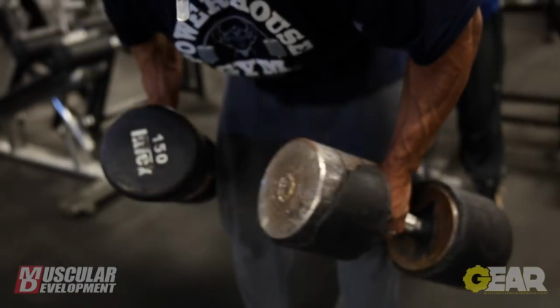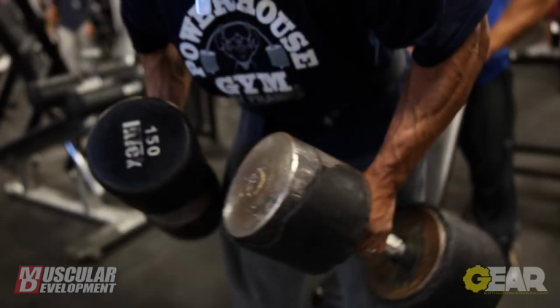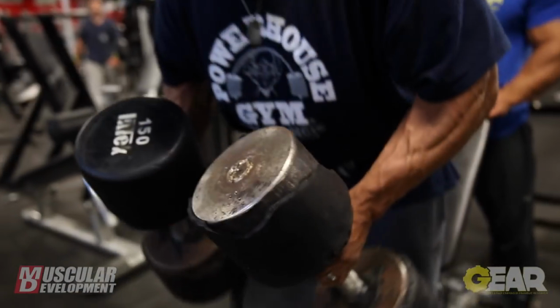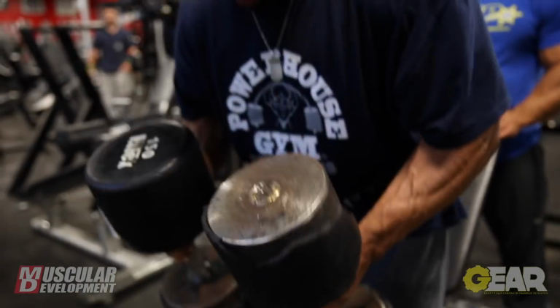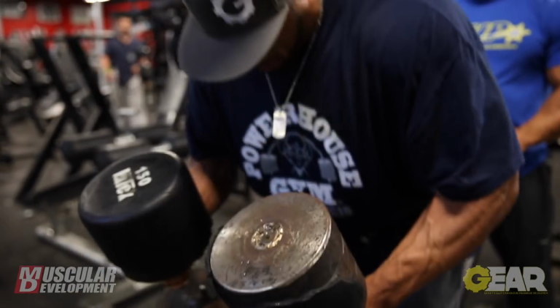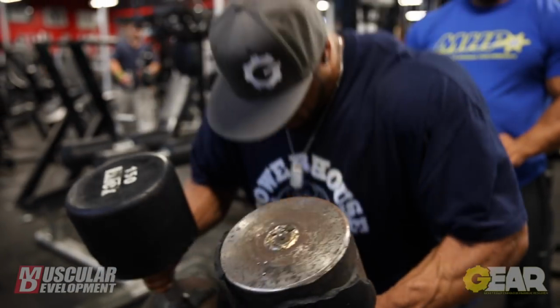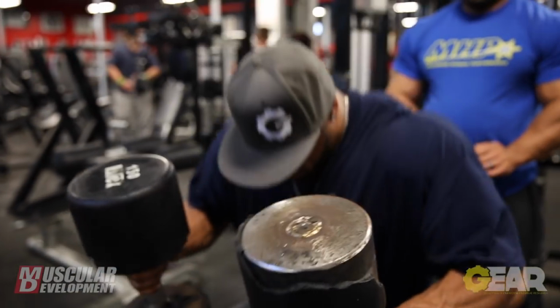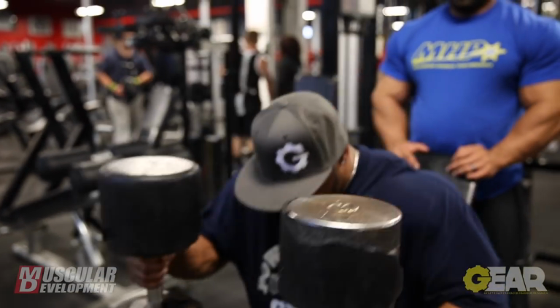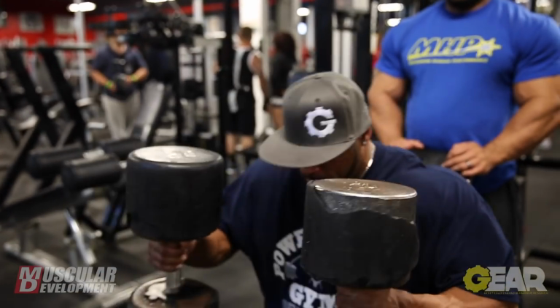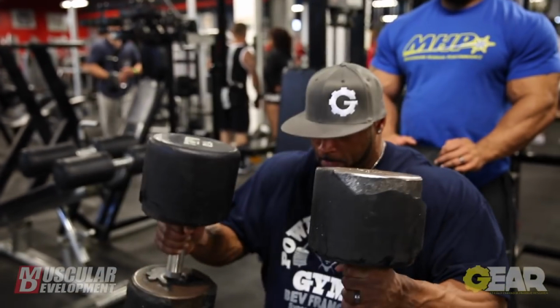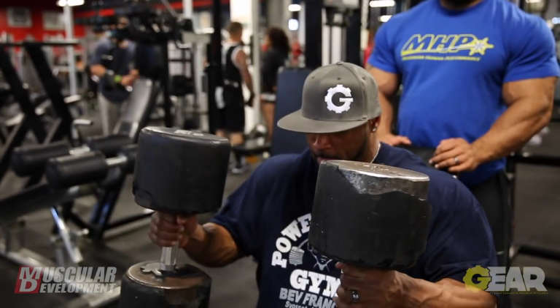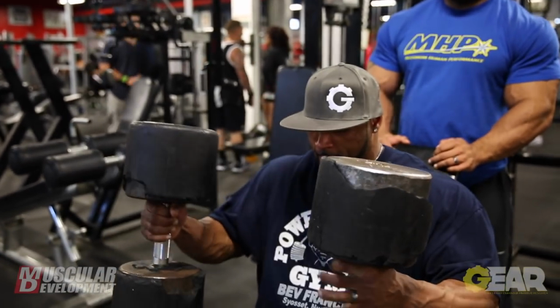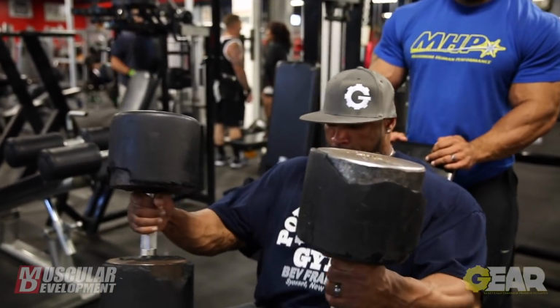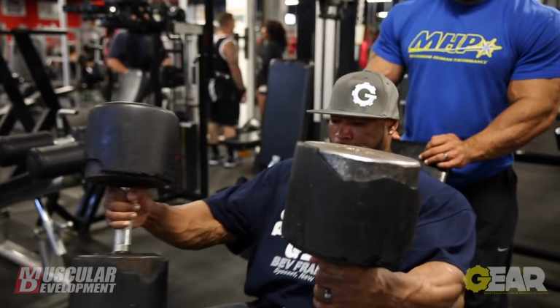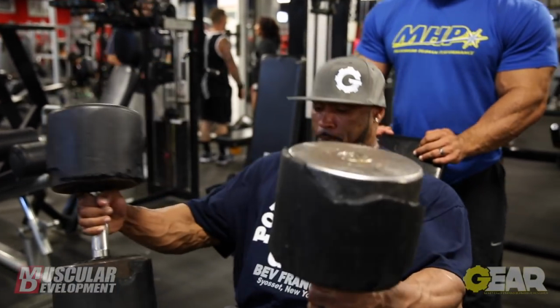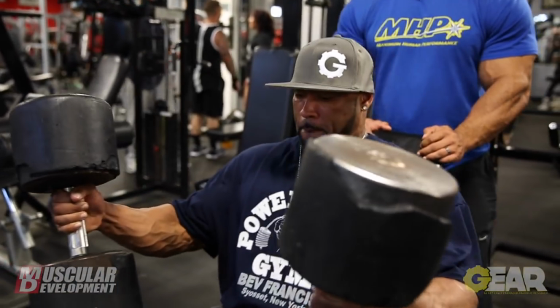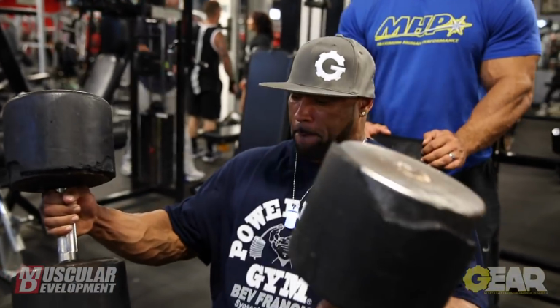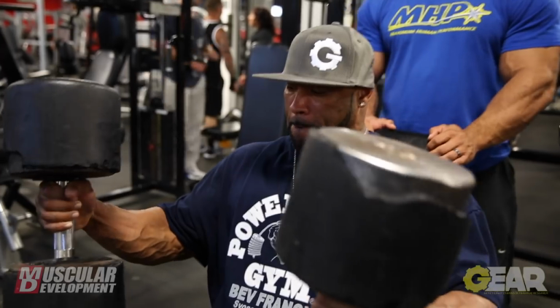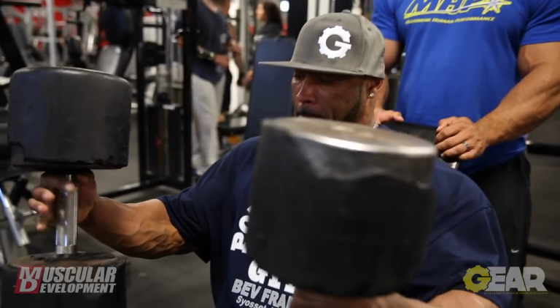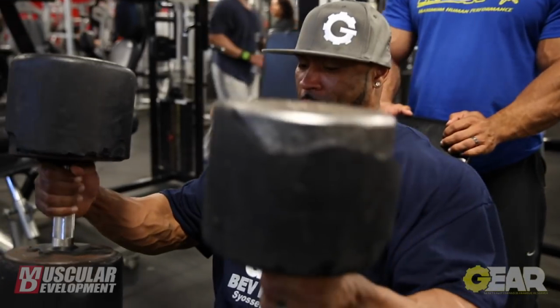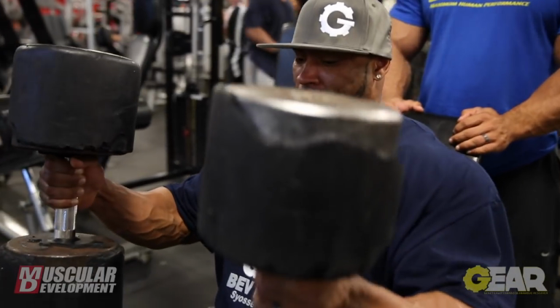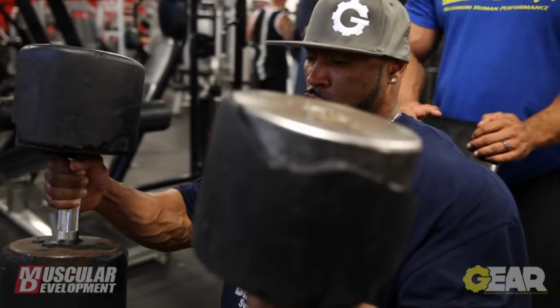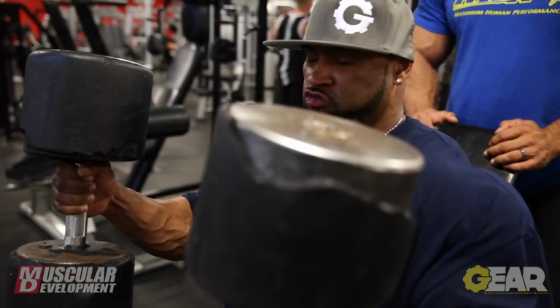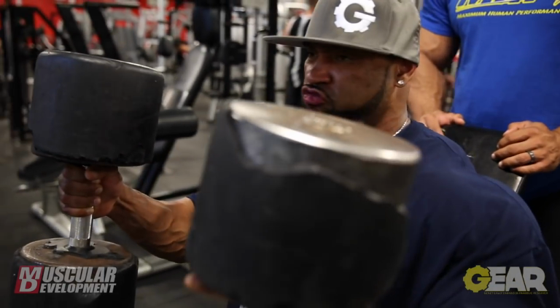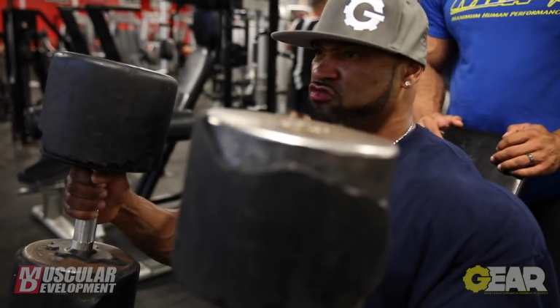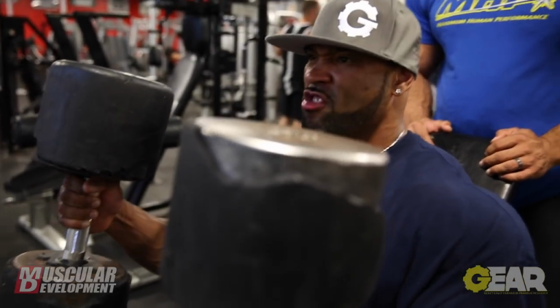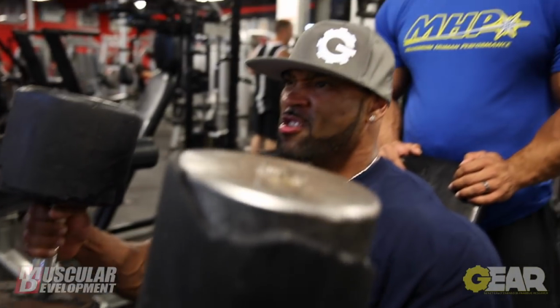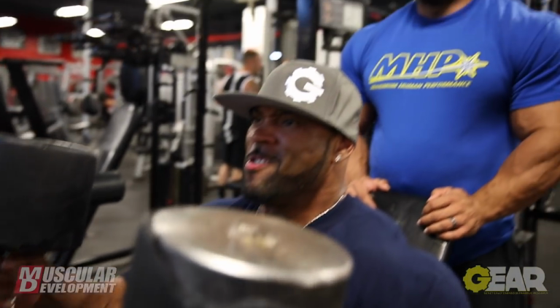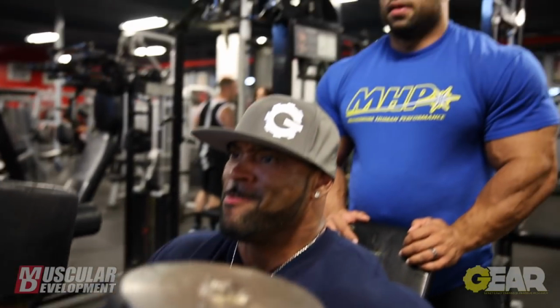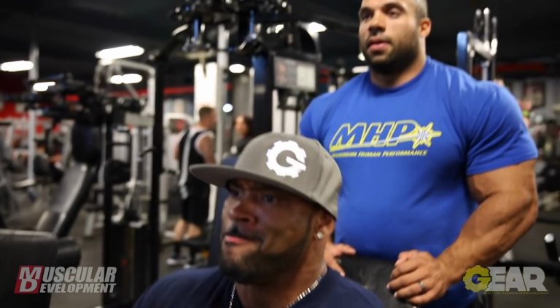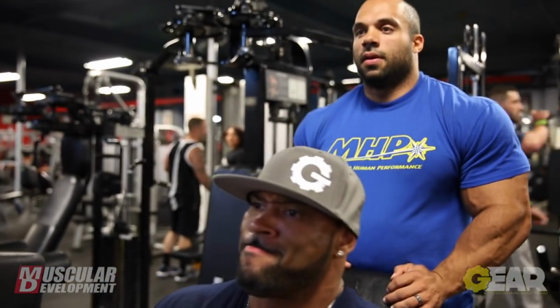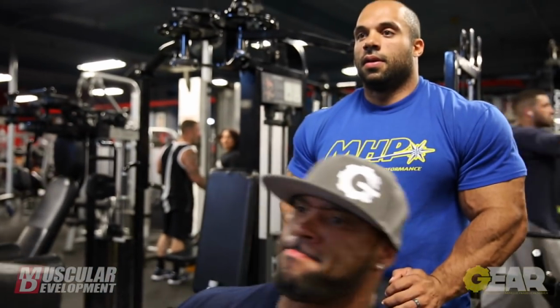I think dumbbell presses are a great mass builder. We're in our prep for the Olympia, so it's good to keep a solid mass-building exercise in there.